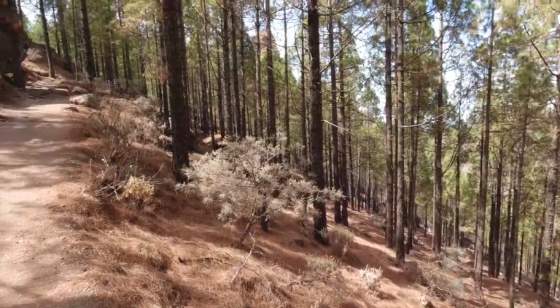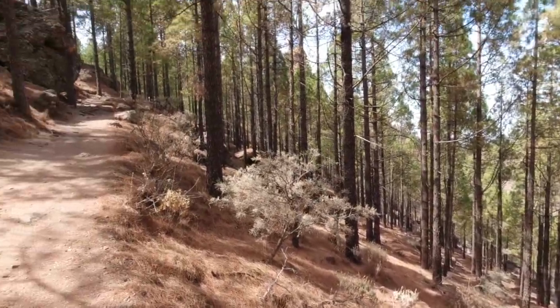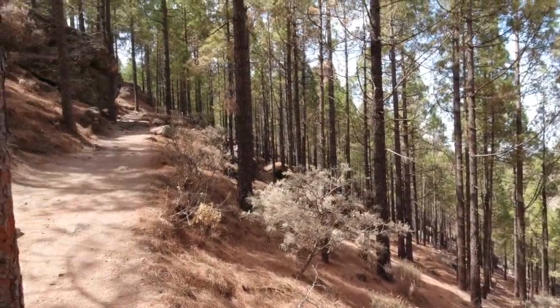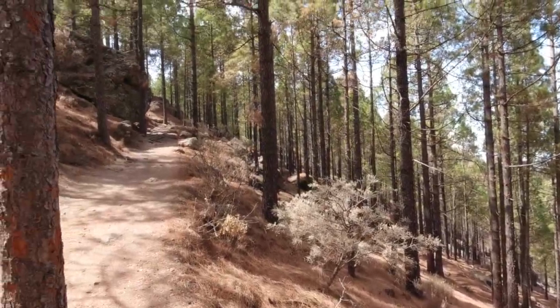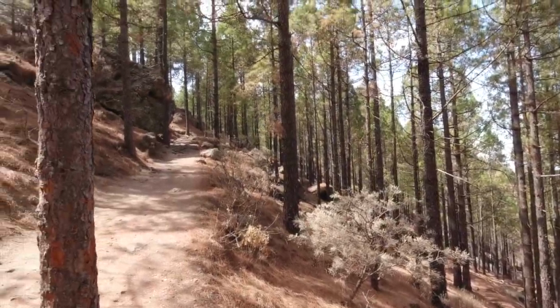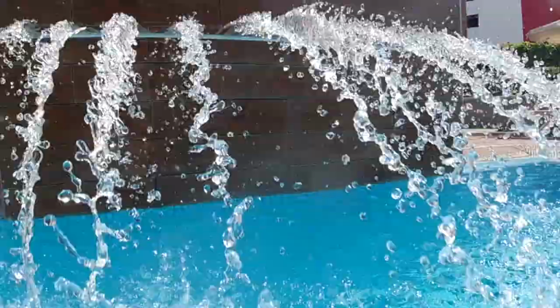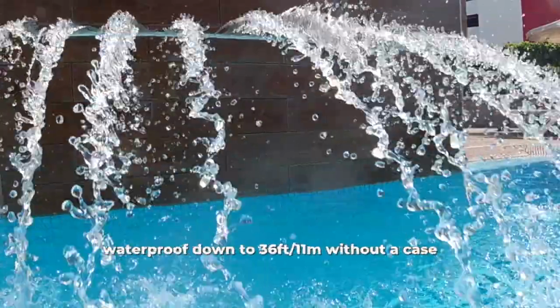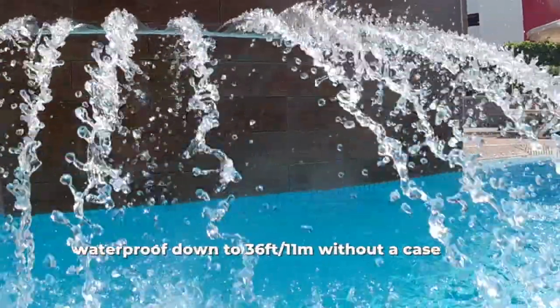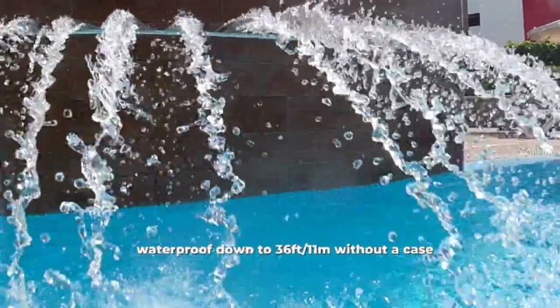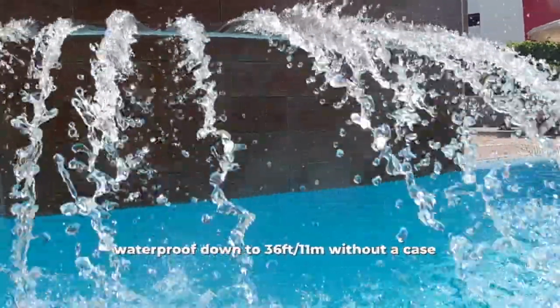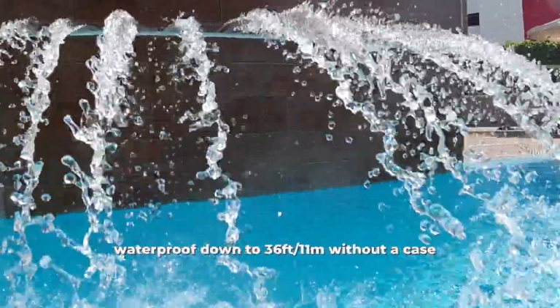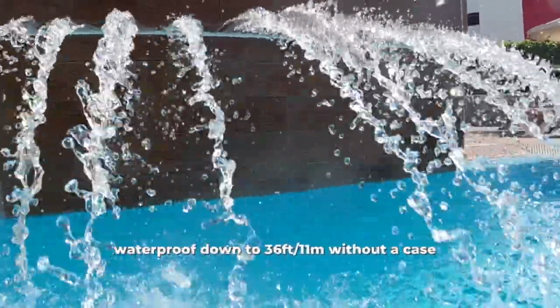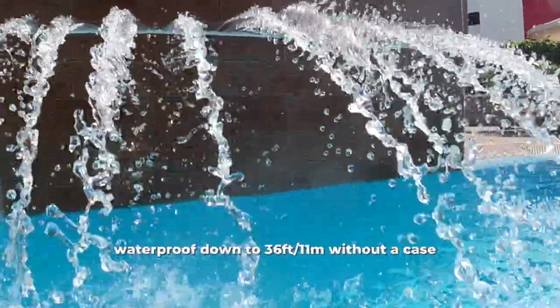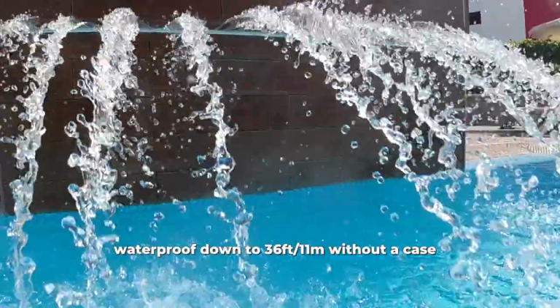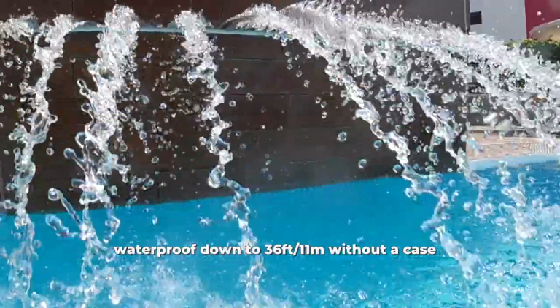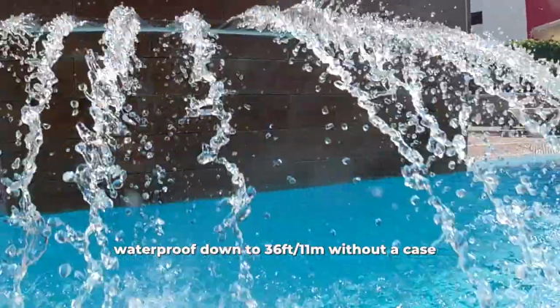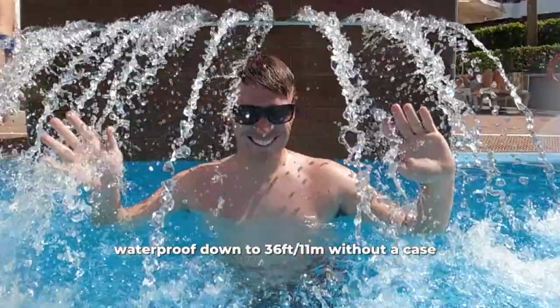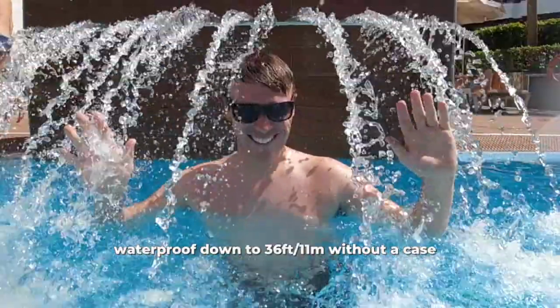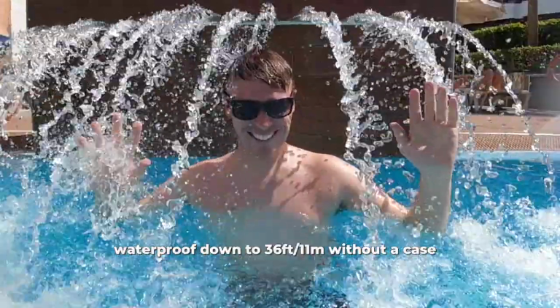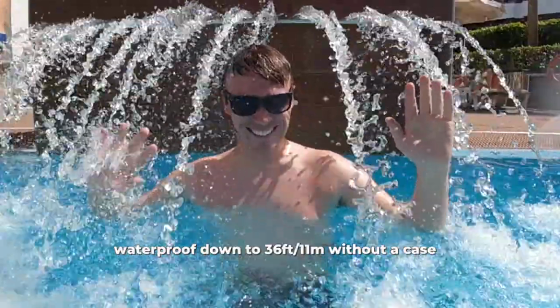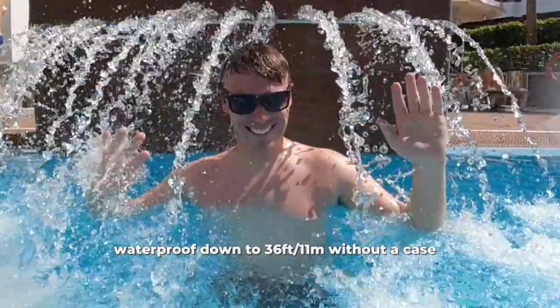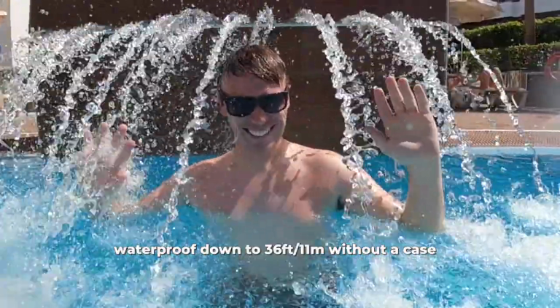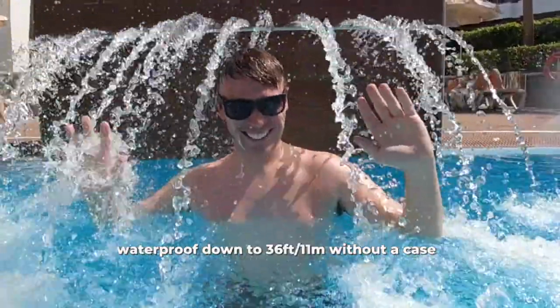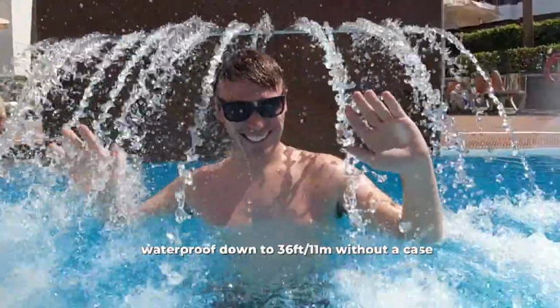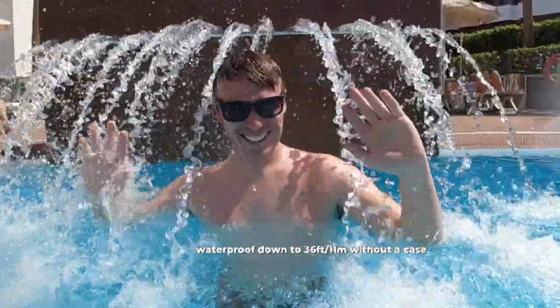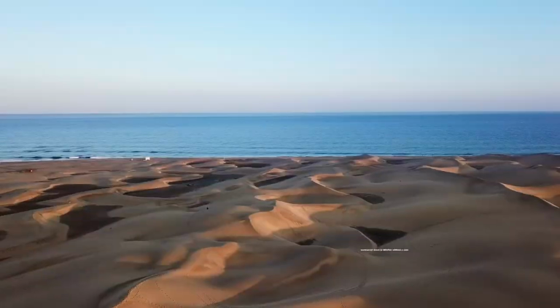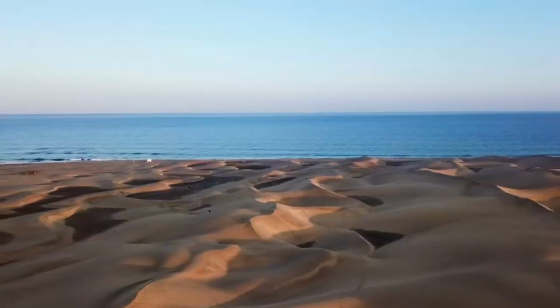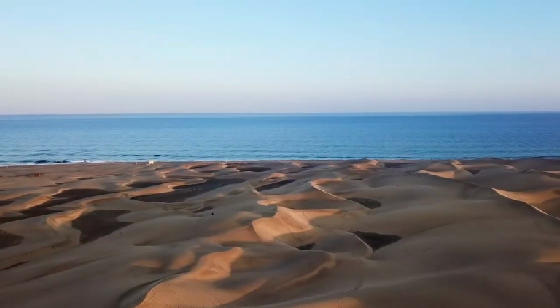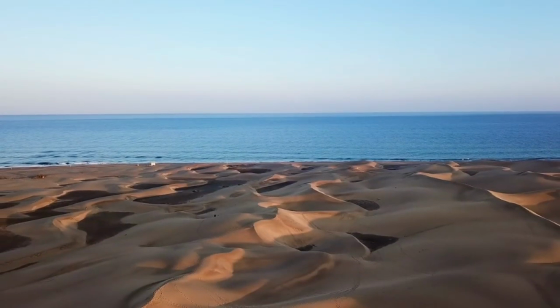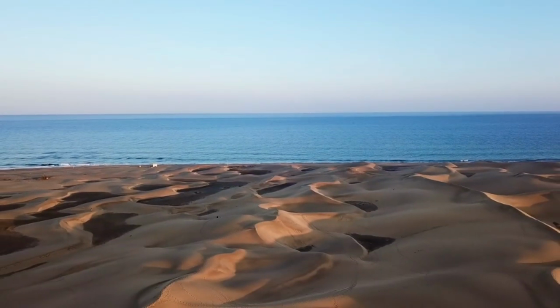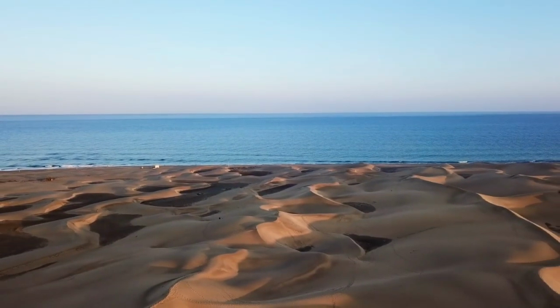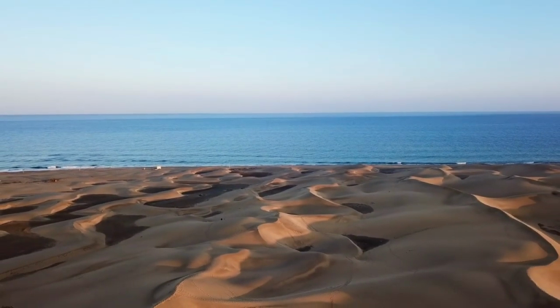So, it's also fully waterproof without the need of an external camera case, and you can dive to depths of around 36 feet.